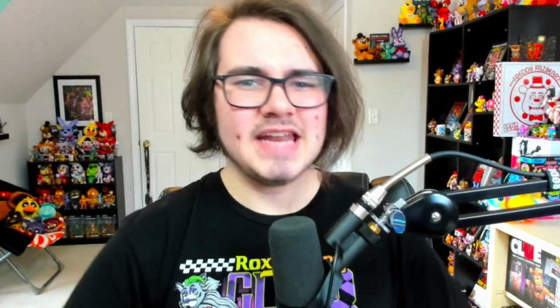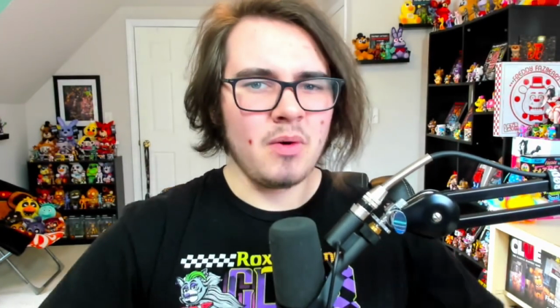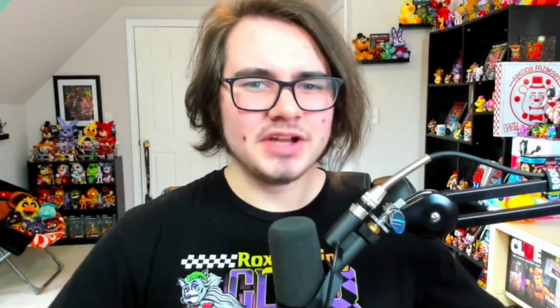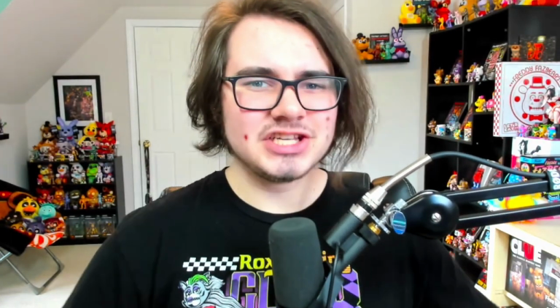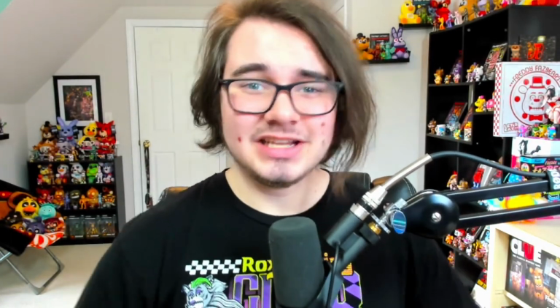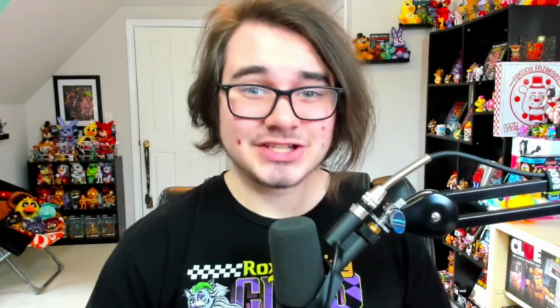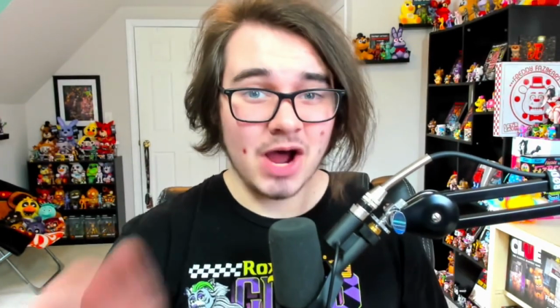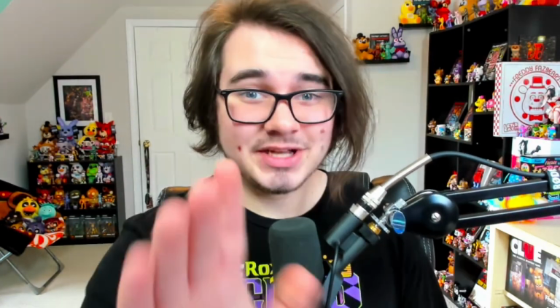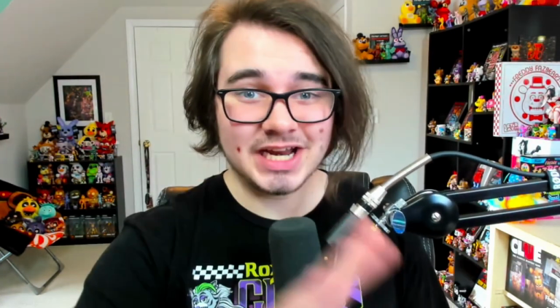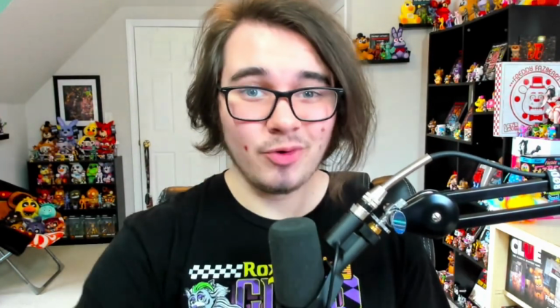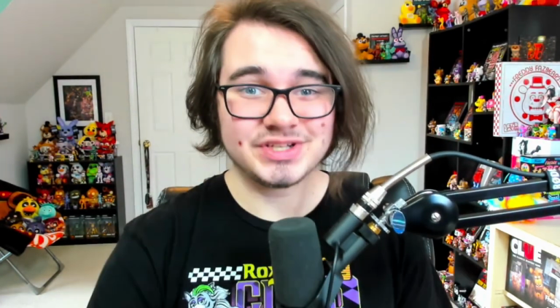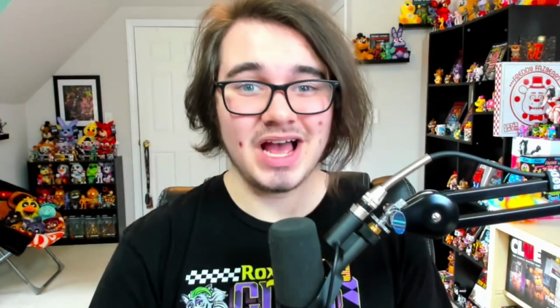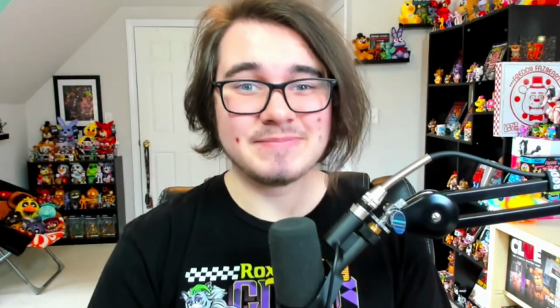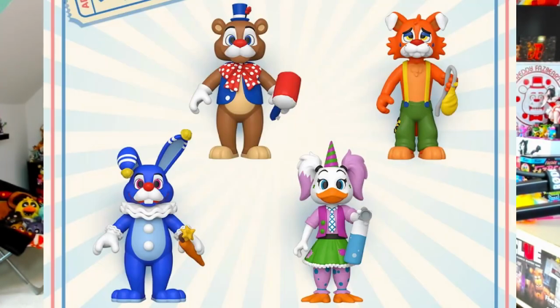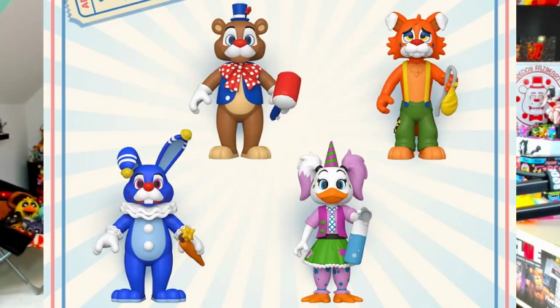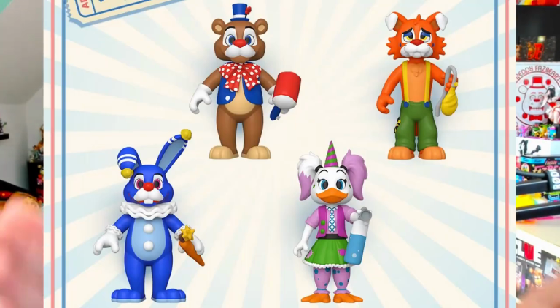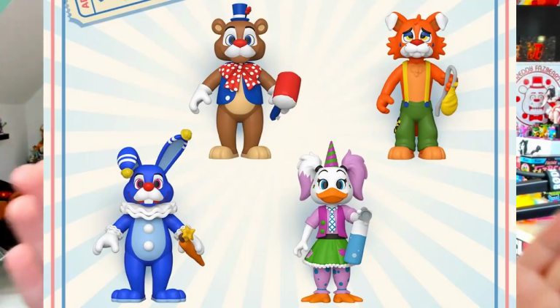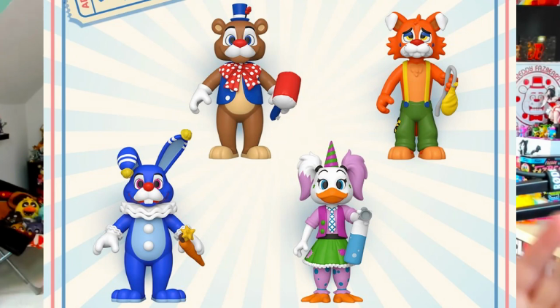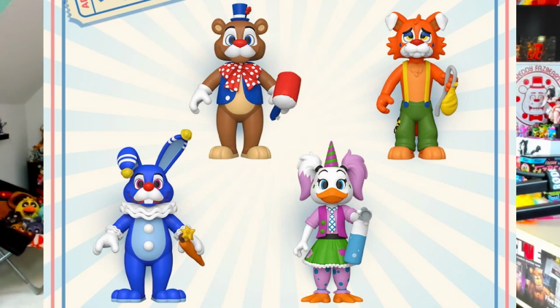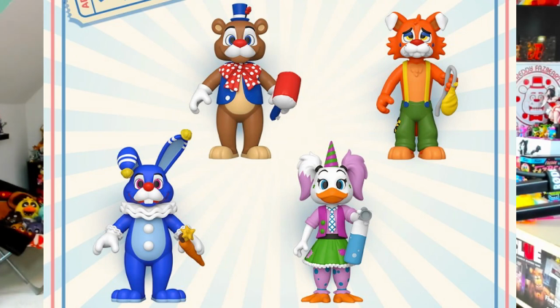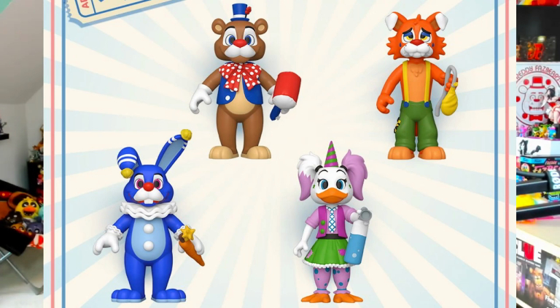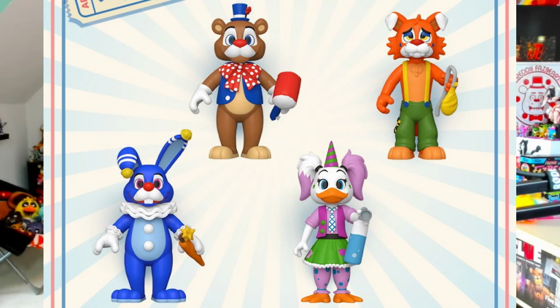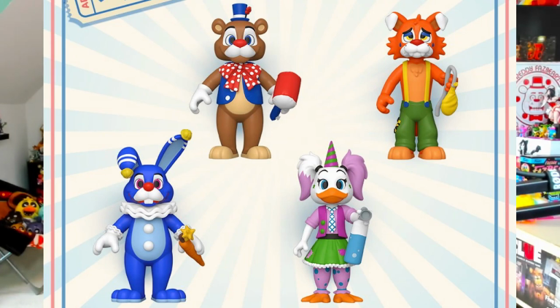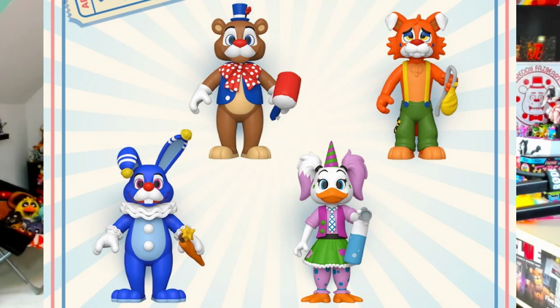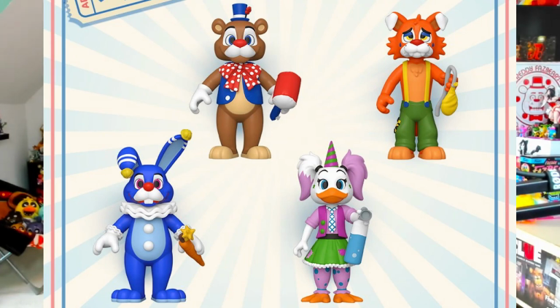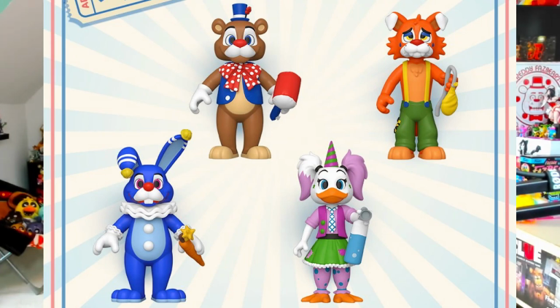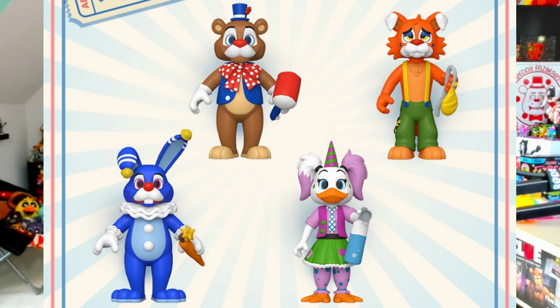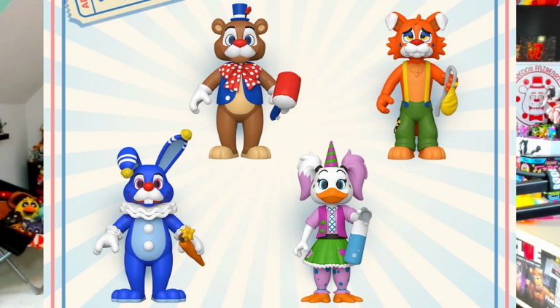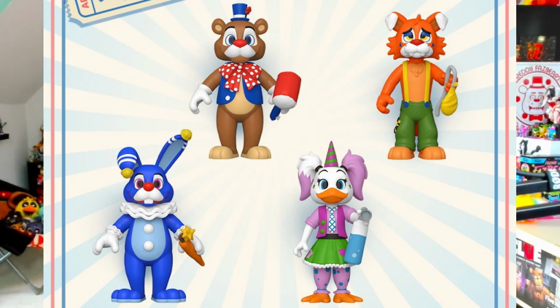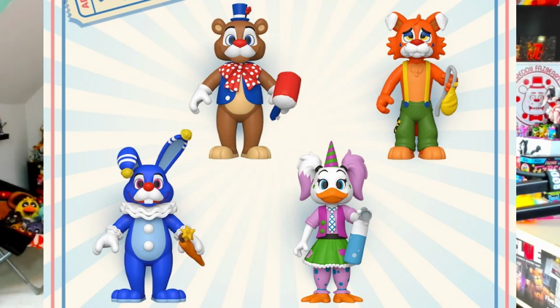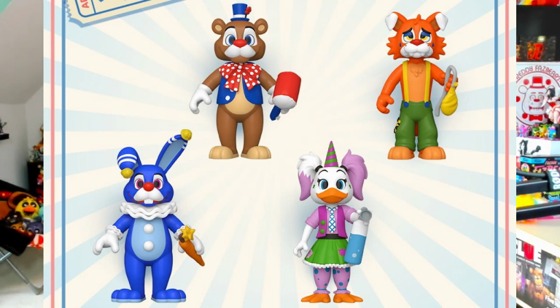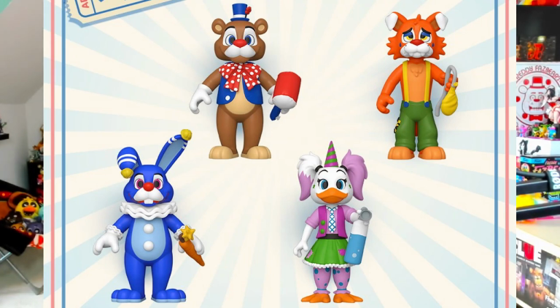Now honestly let's not waste any more time — these are your brand new Funko figures.